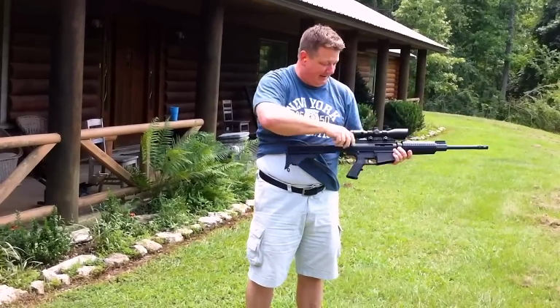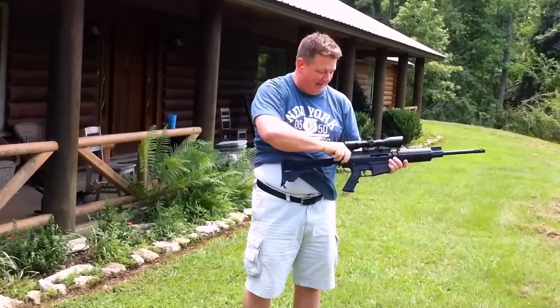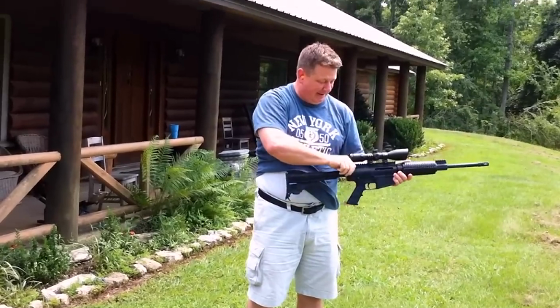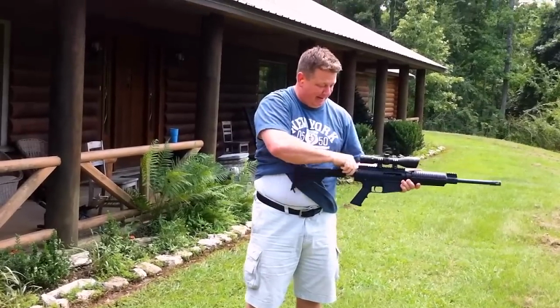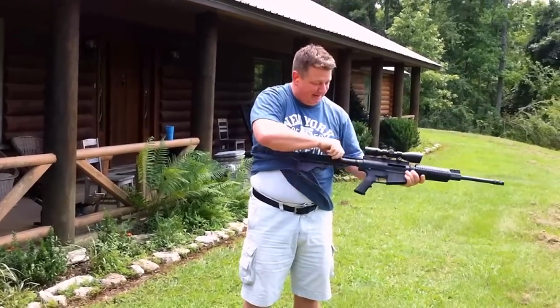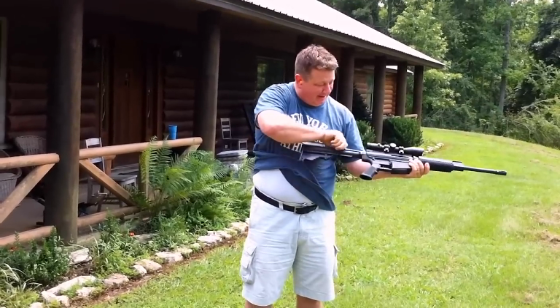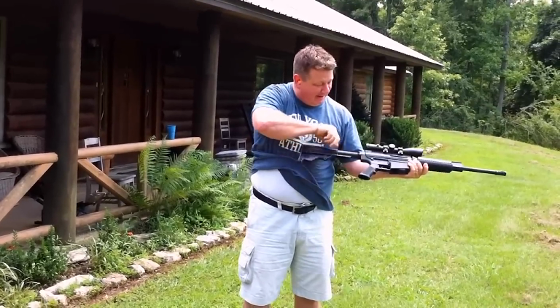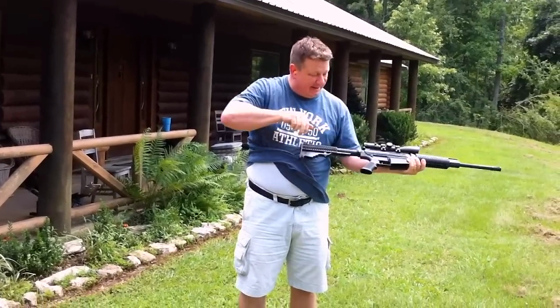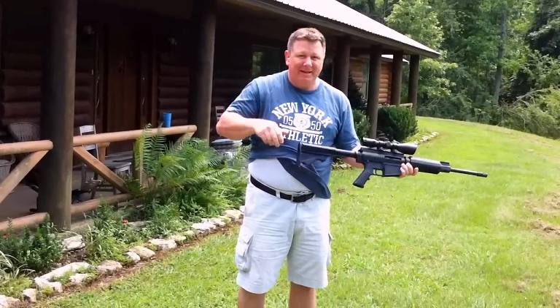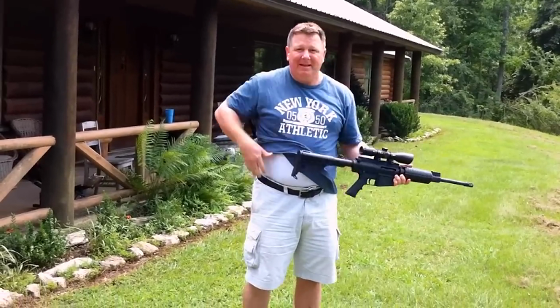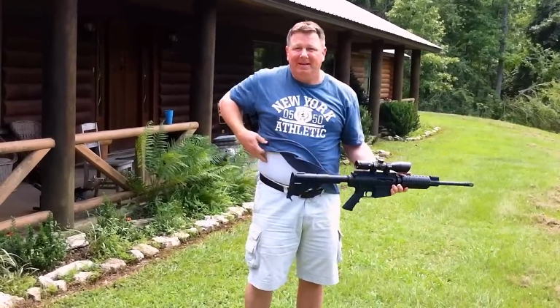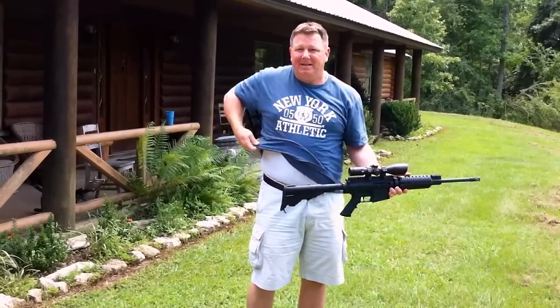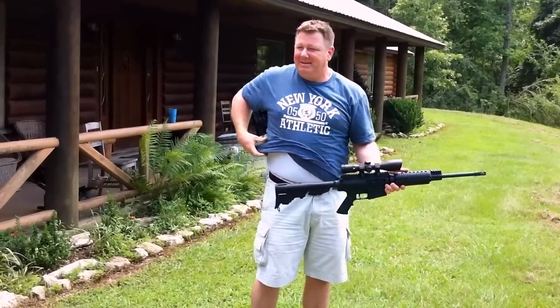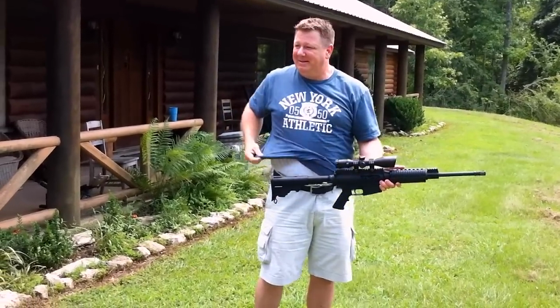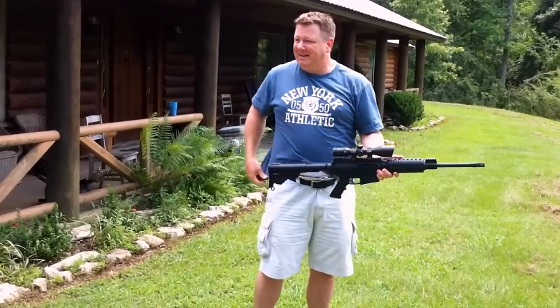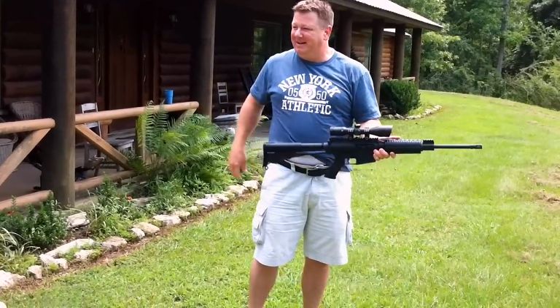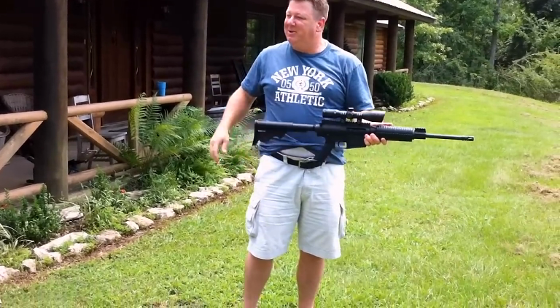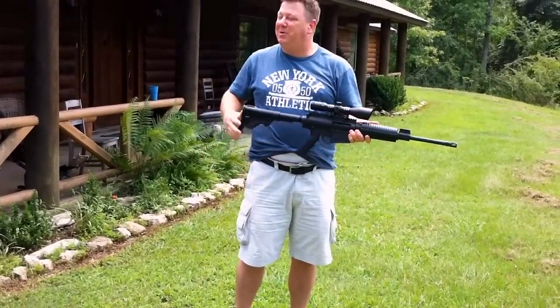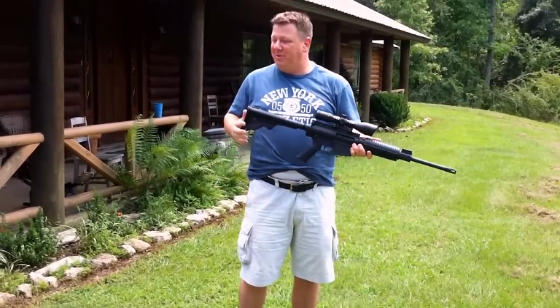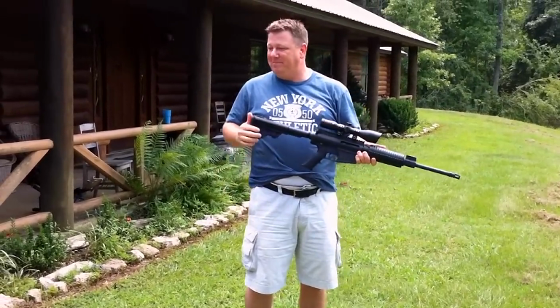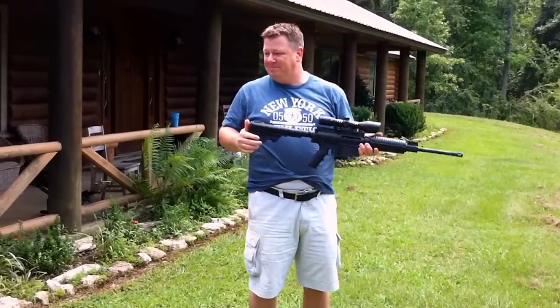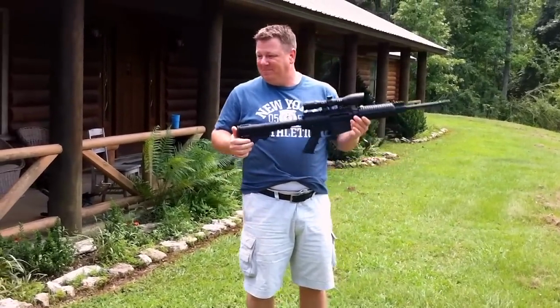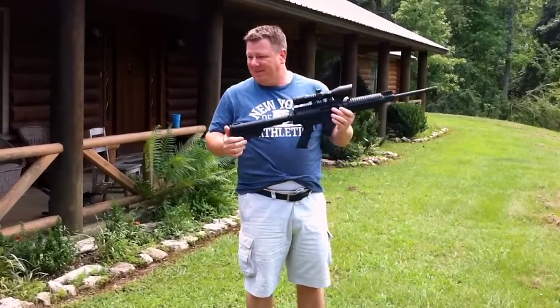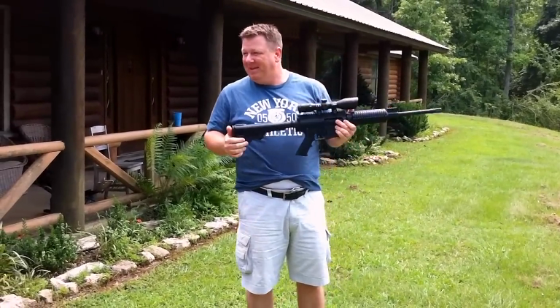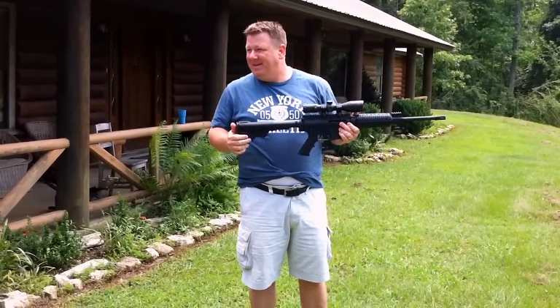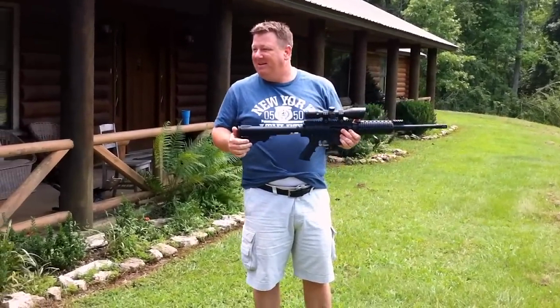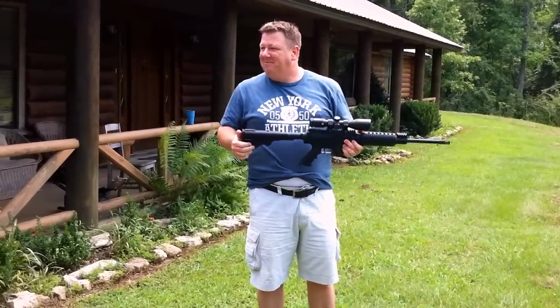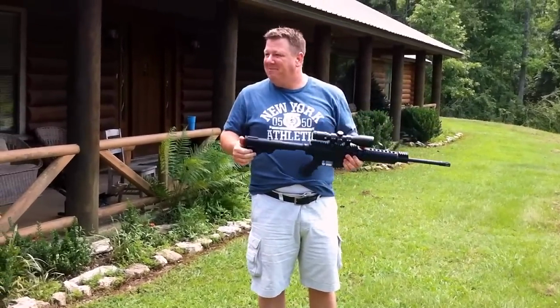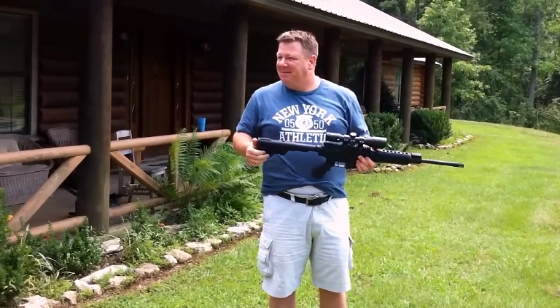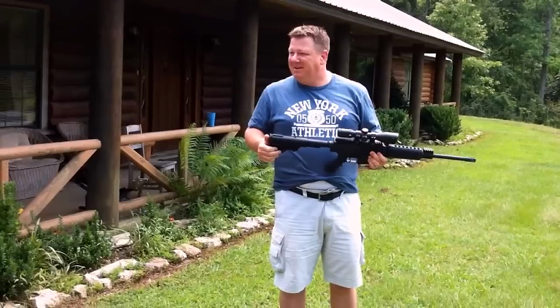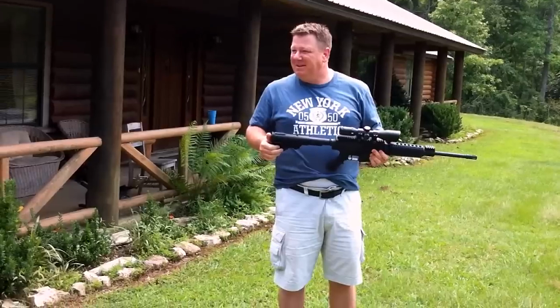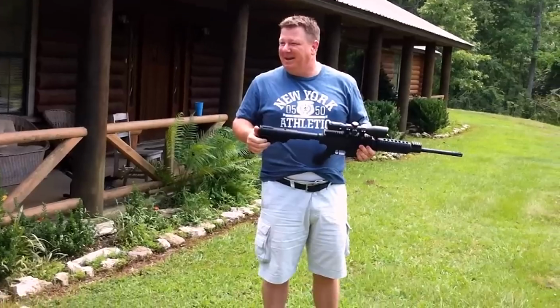That thing's got a nice kick to it. You can do it. I'm not doing that. I don't even have any belt loops.